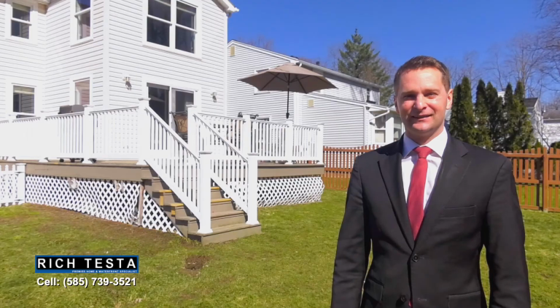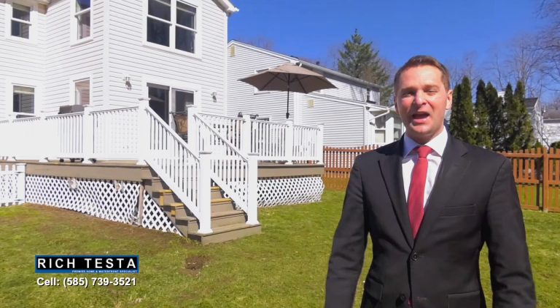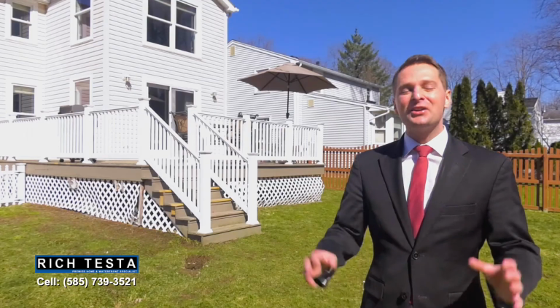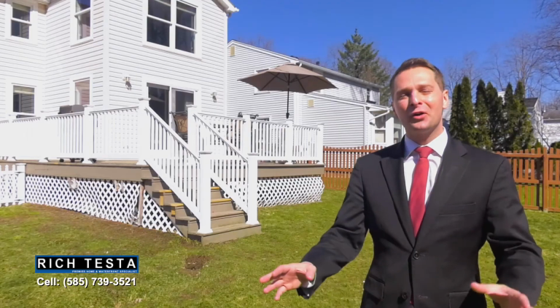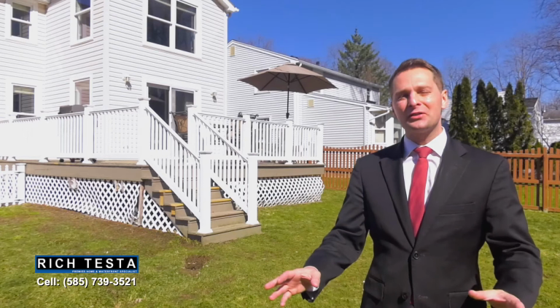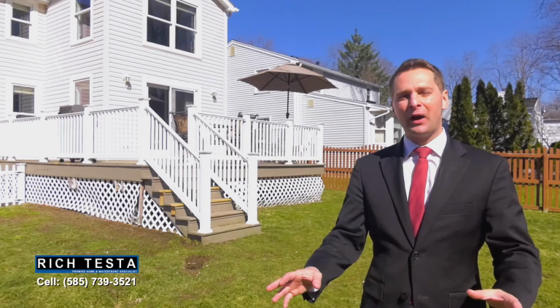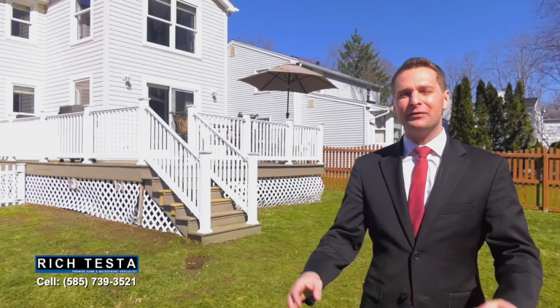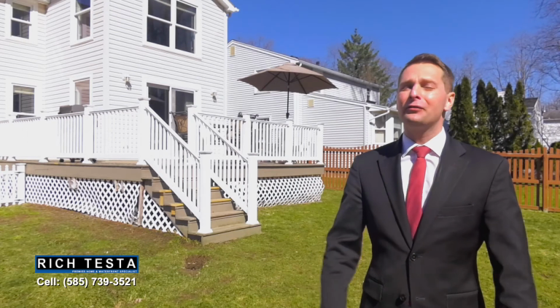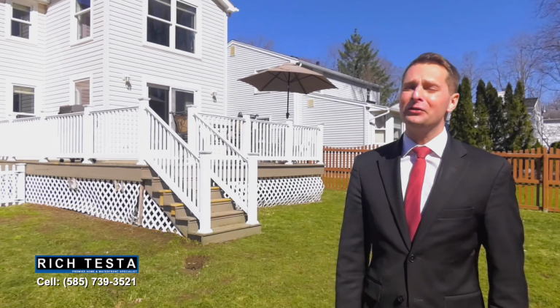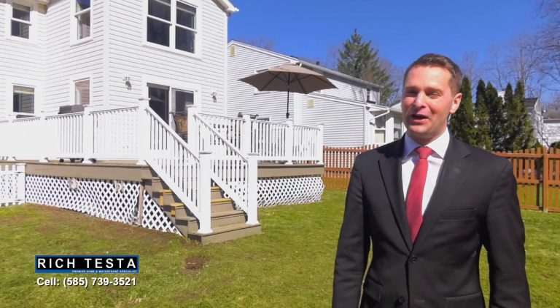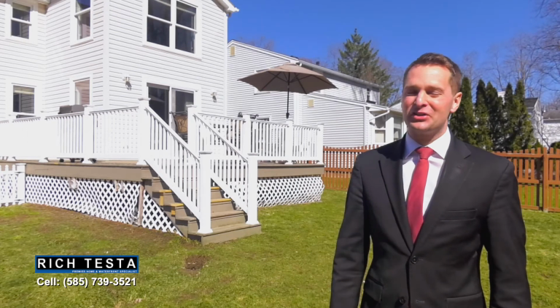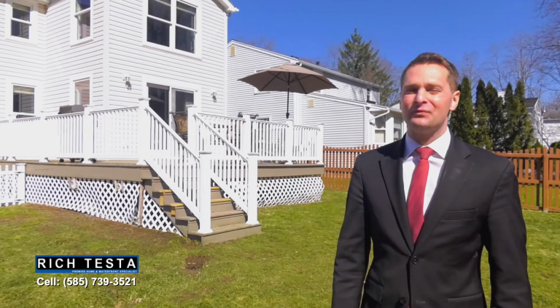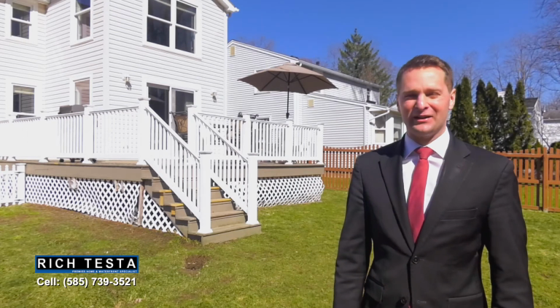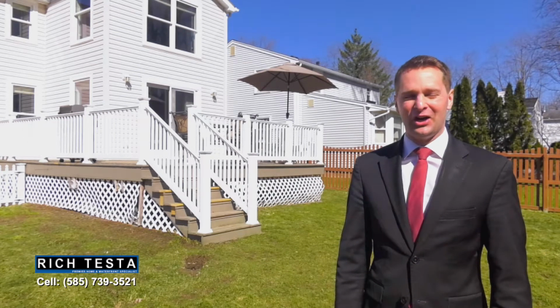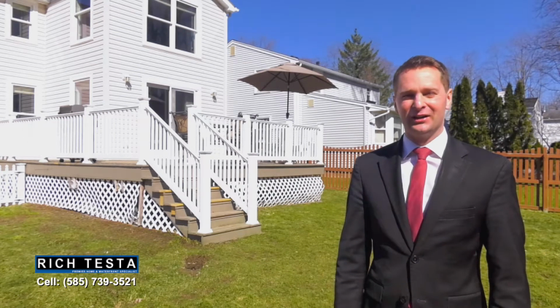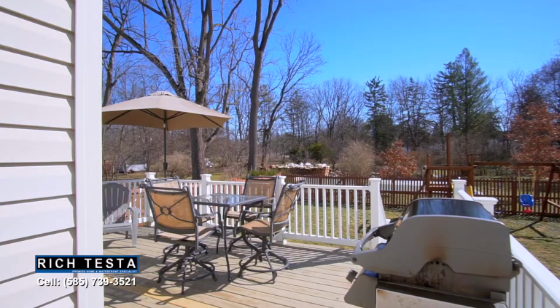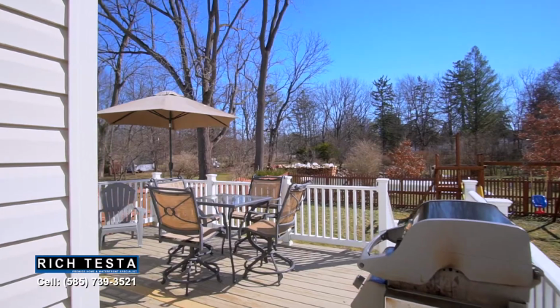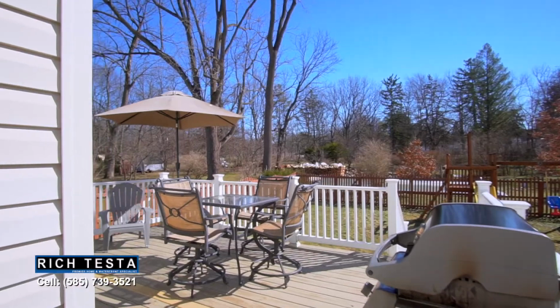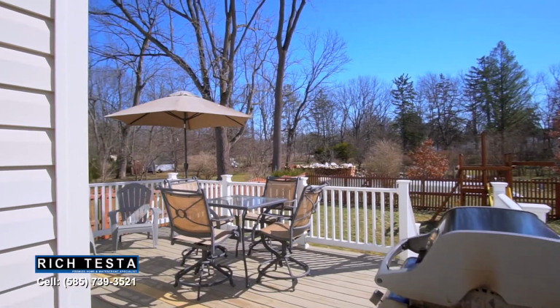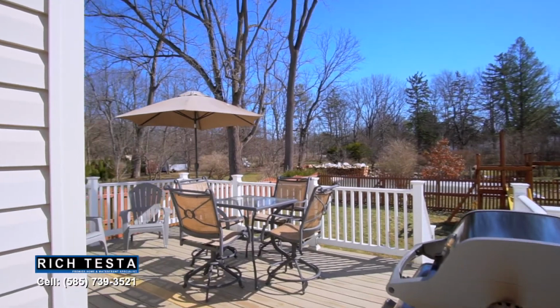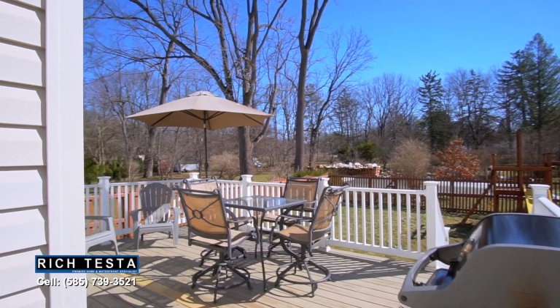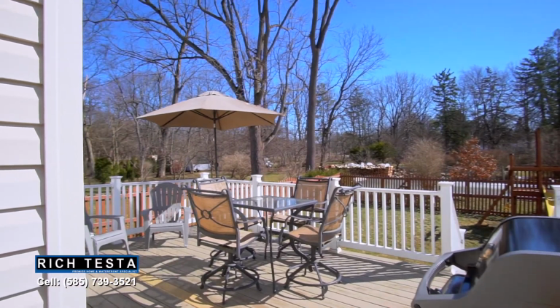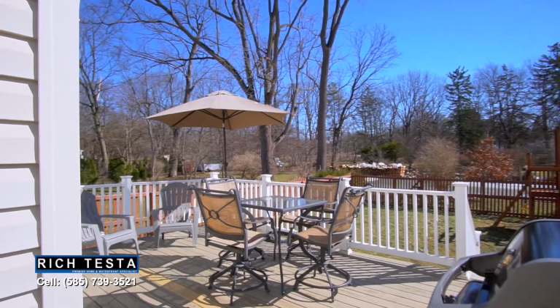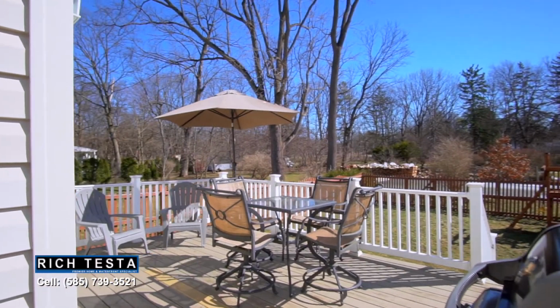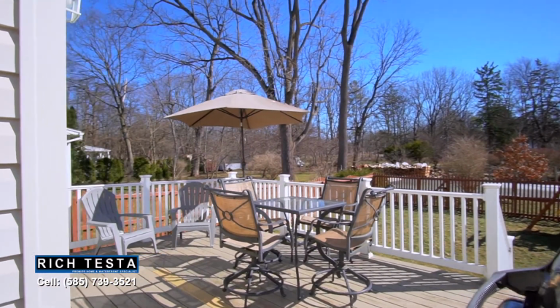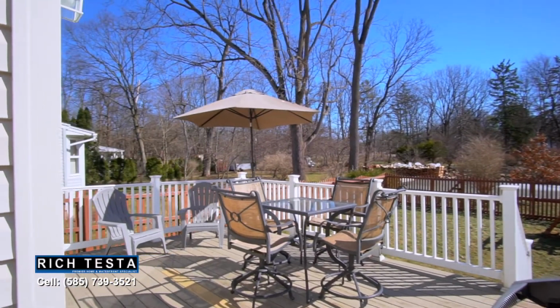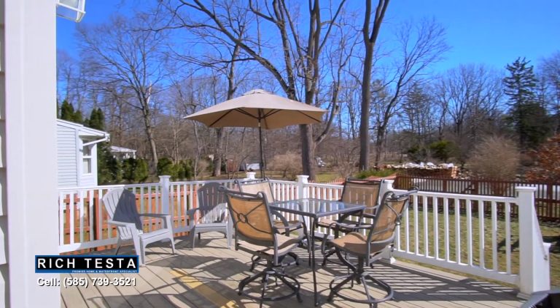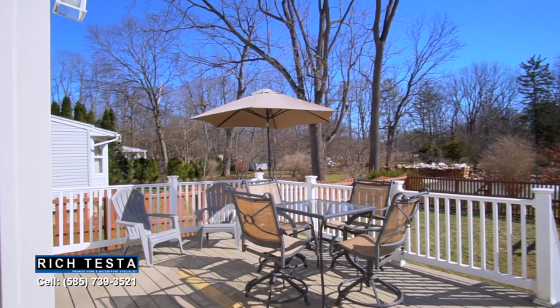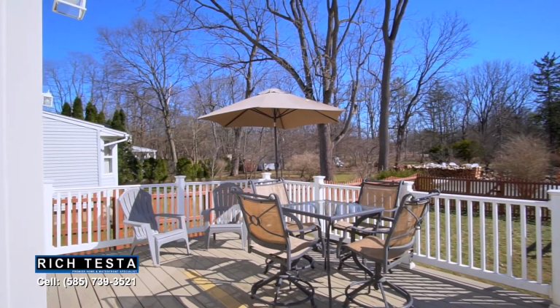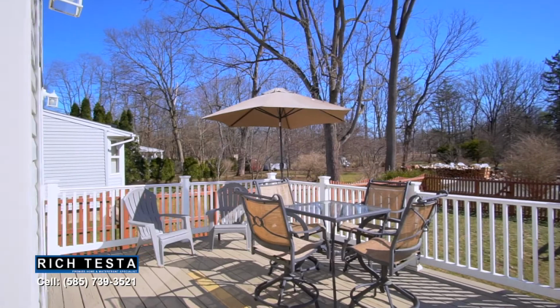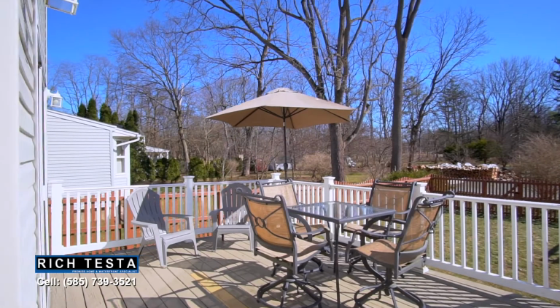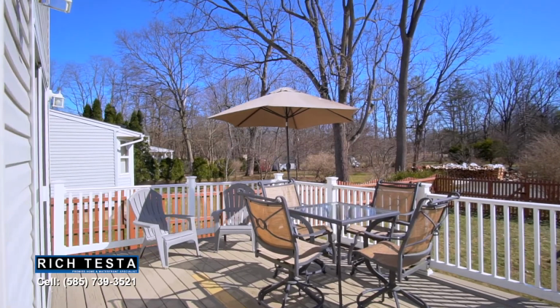Enjoy this private, fully fenced-in backyard with an expansive deck and scenic nature views.